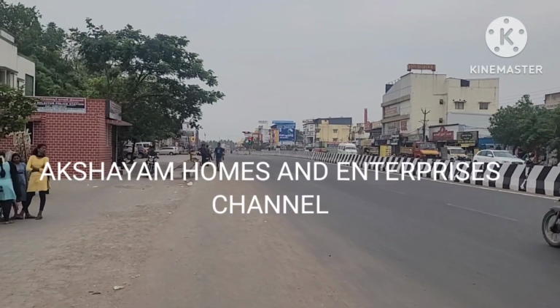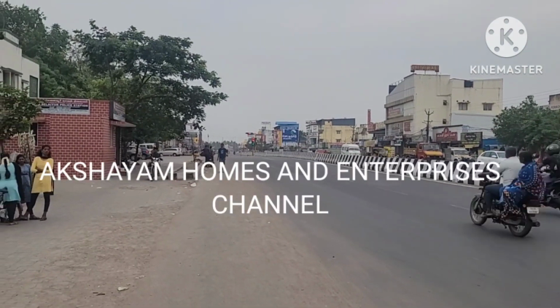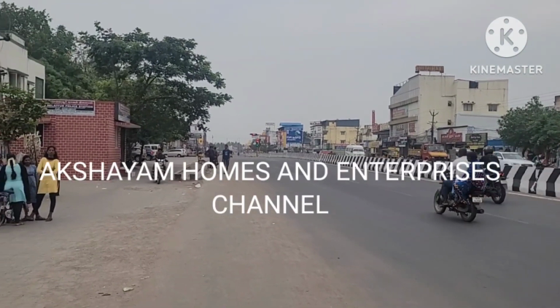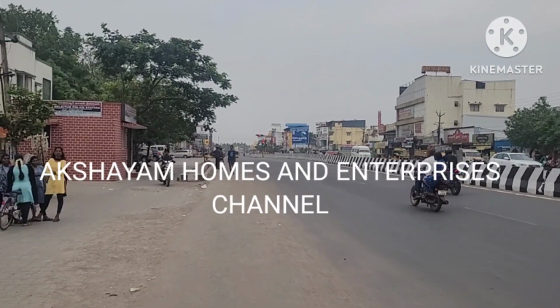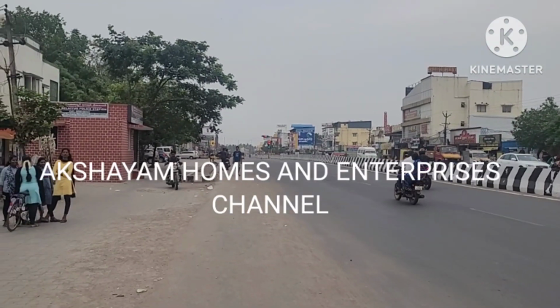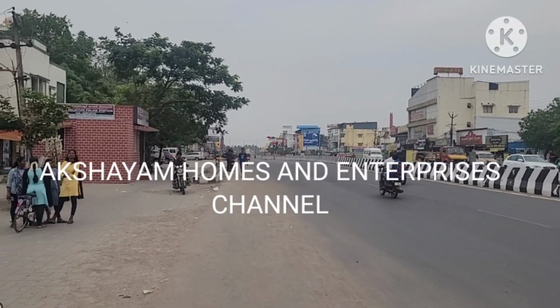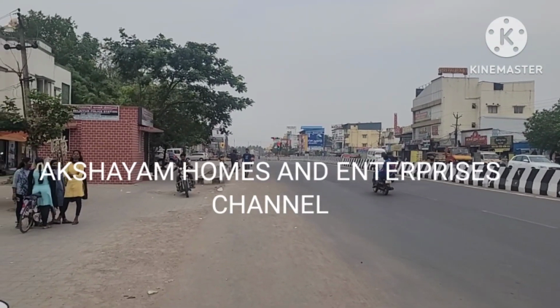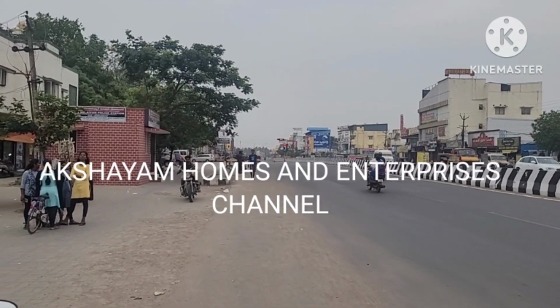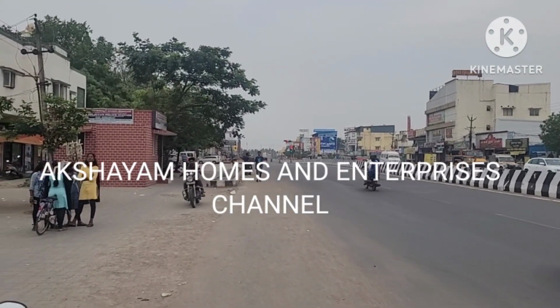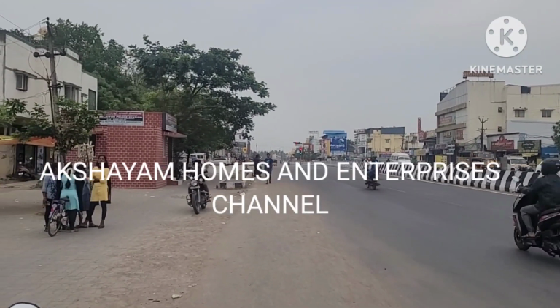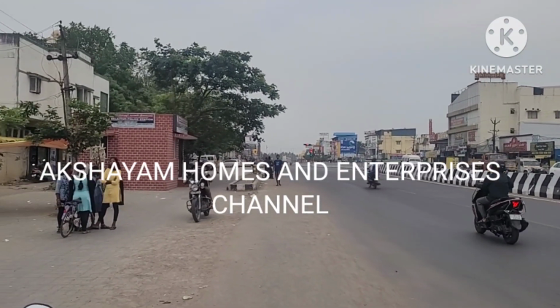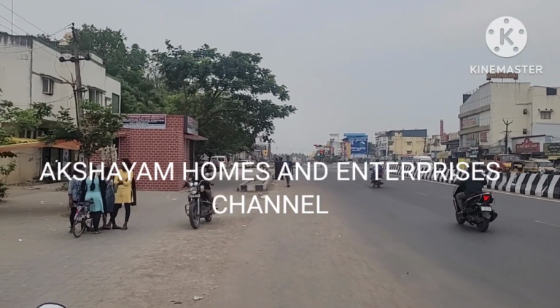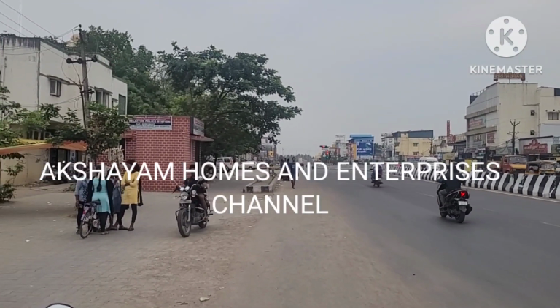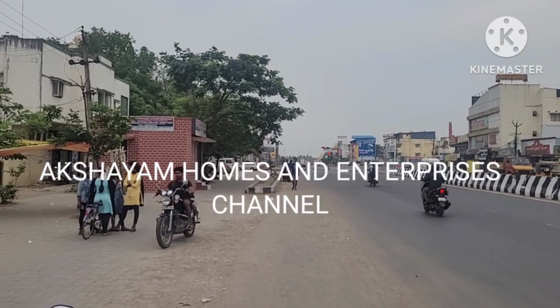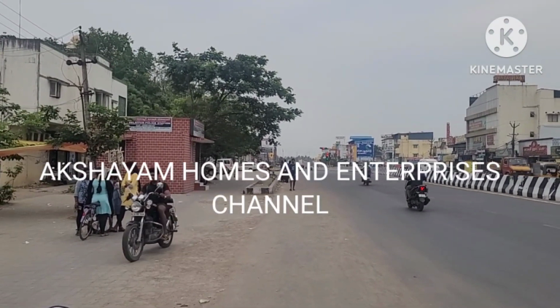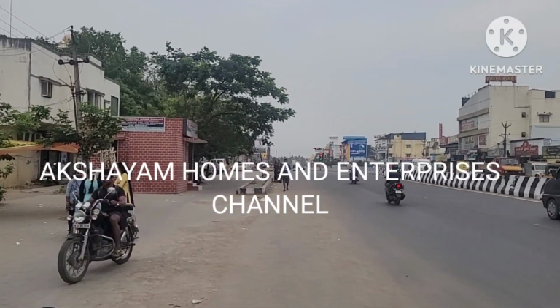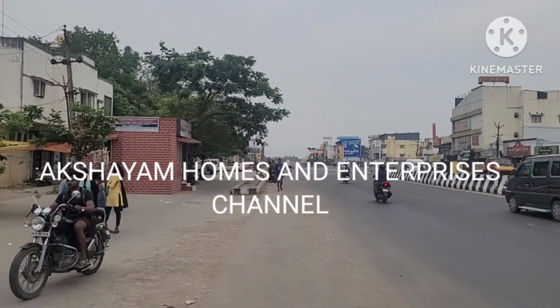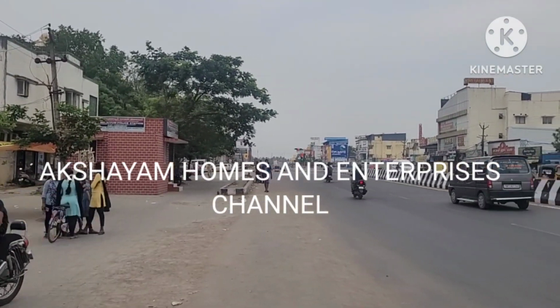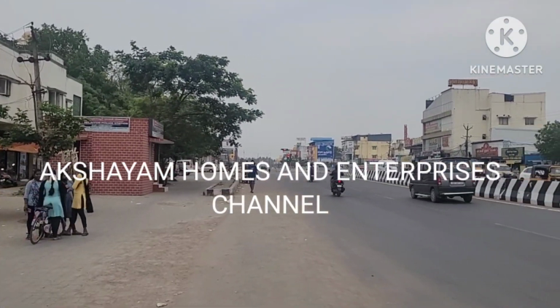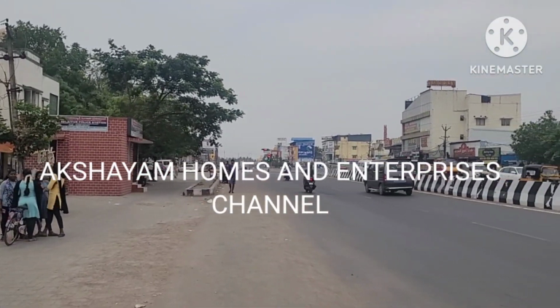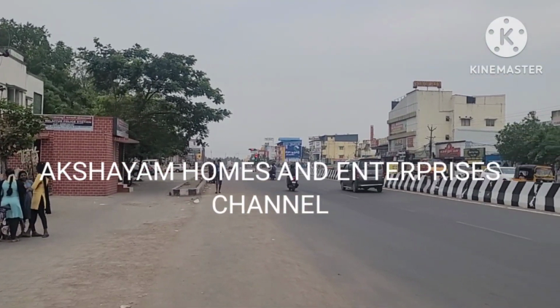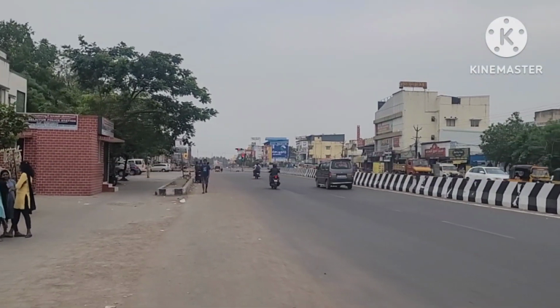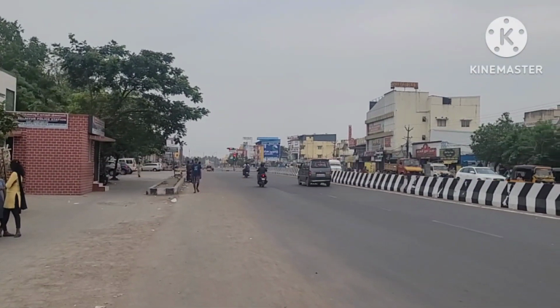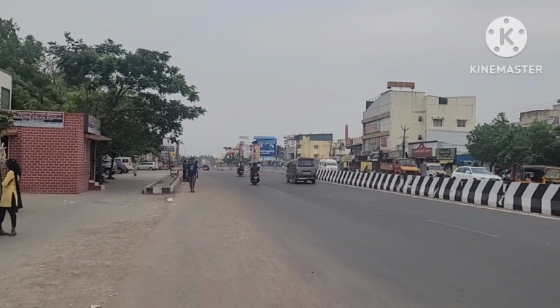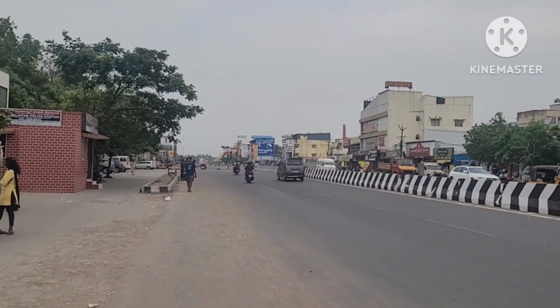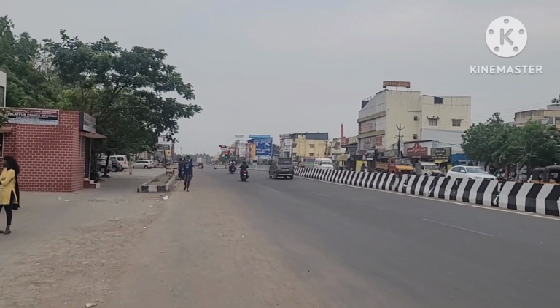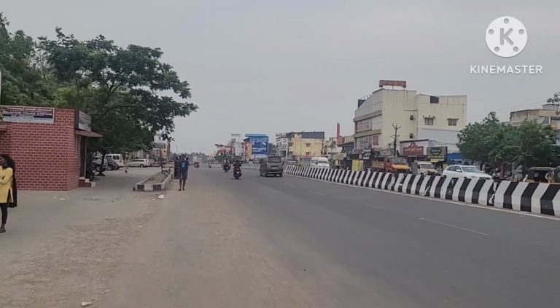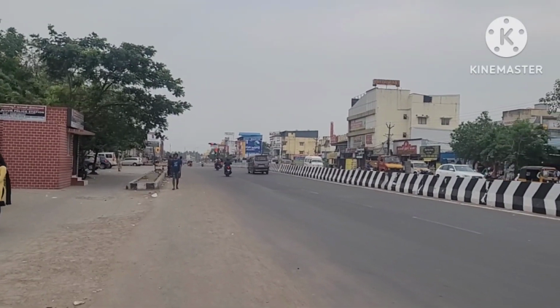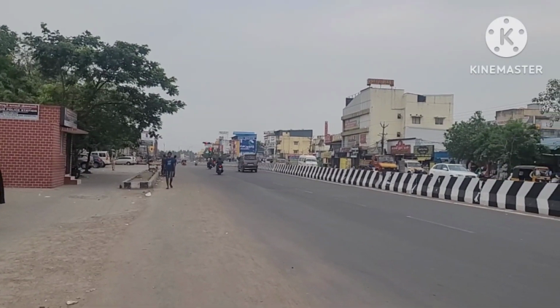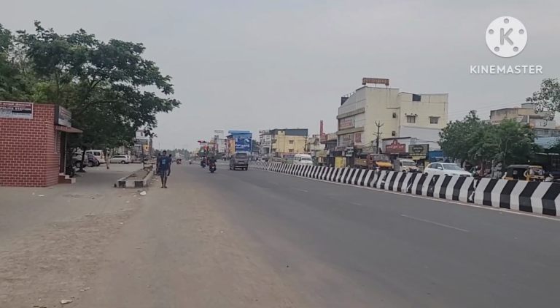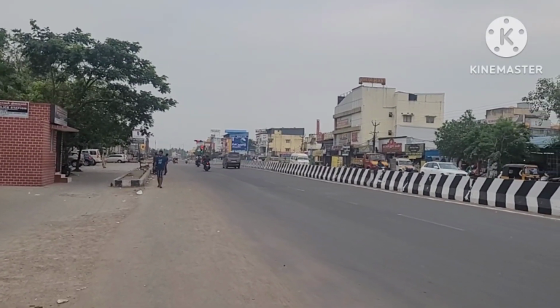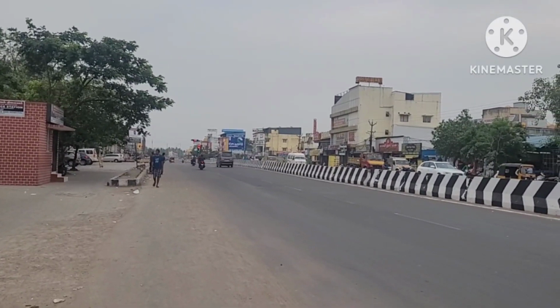Hello YouTube viewers, good afternoon. Akshayam Homes and Enterprises proudly presents this property.